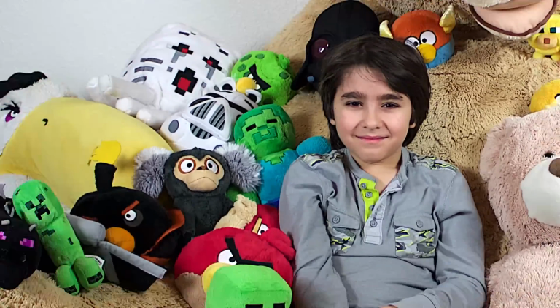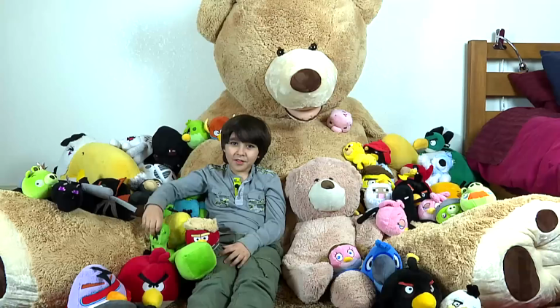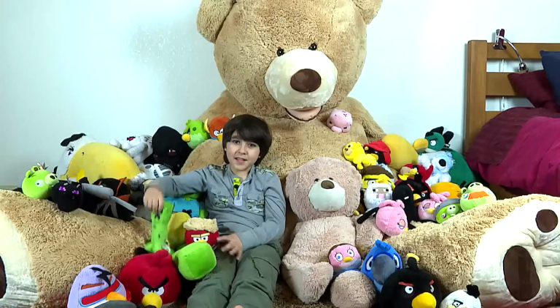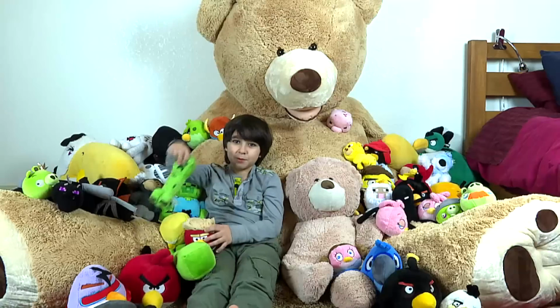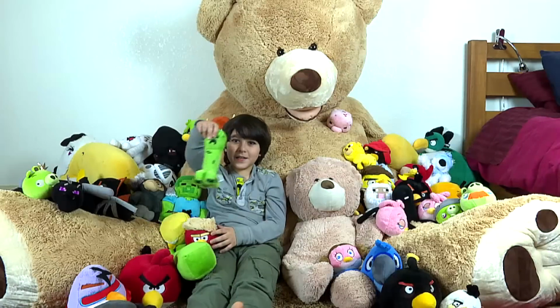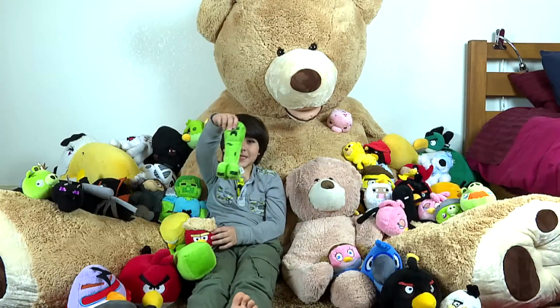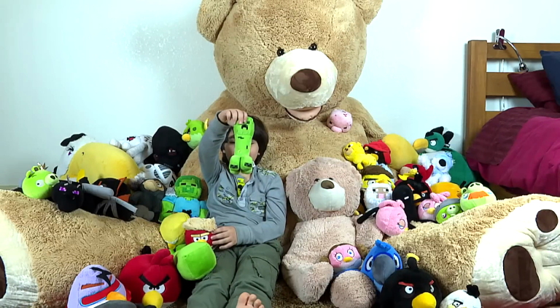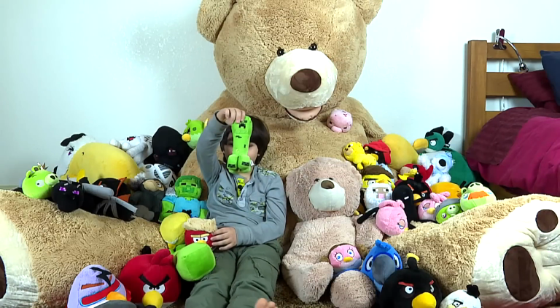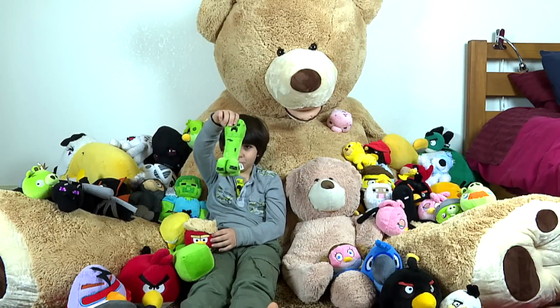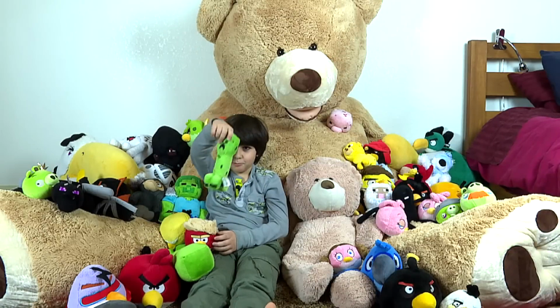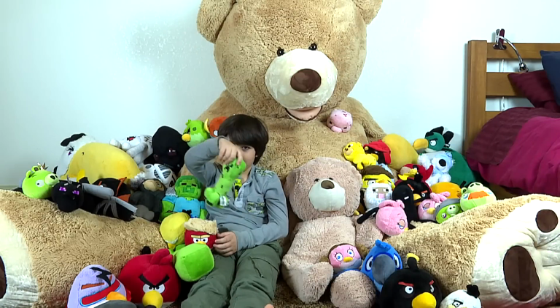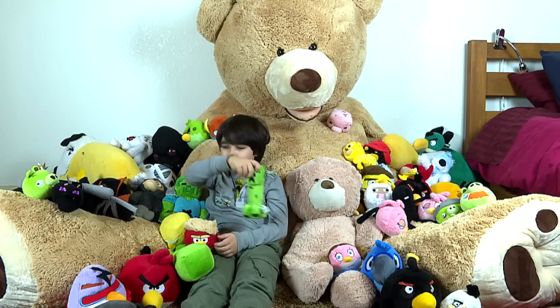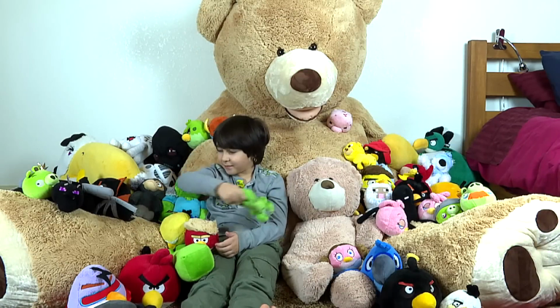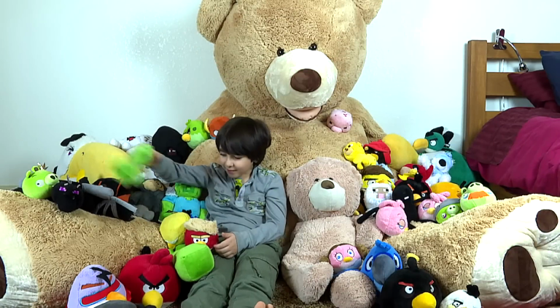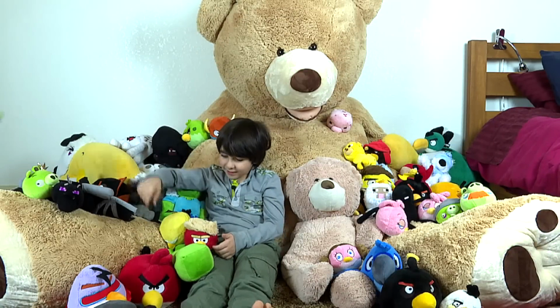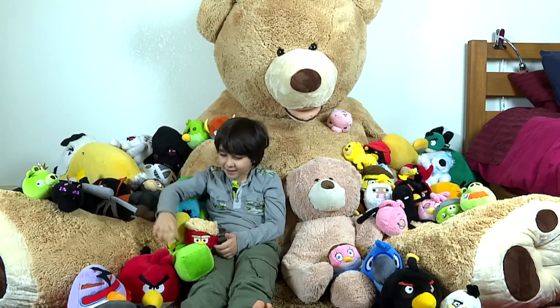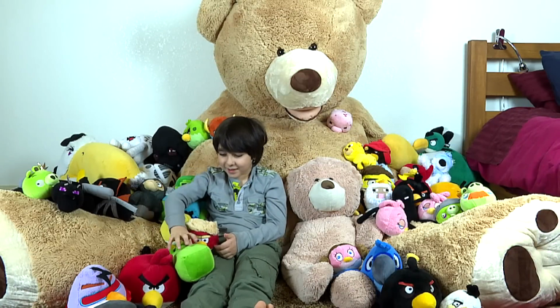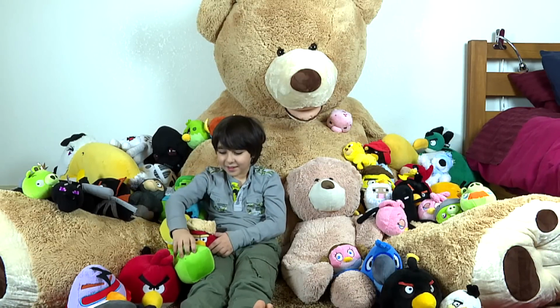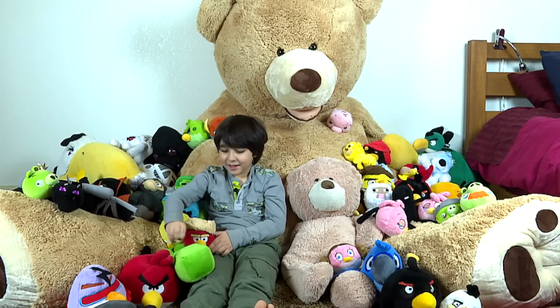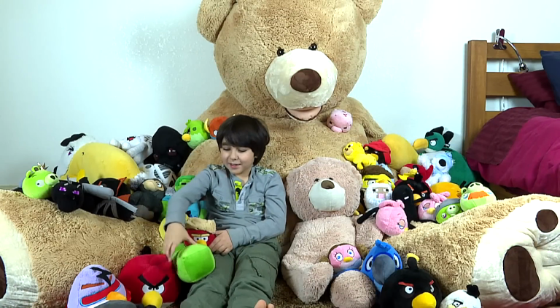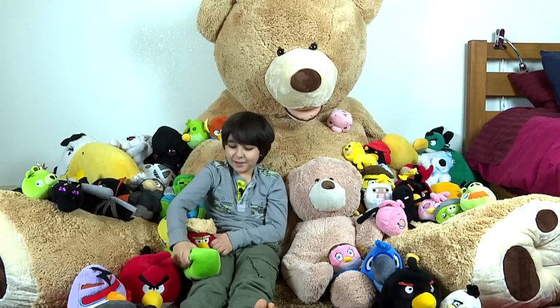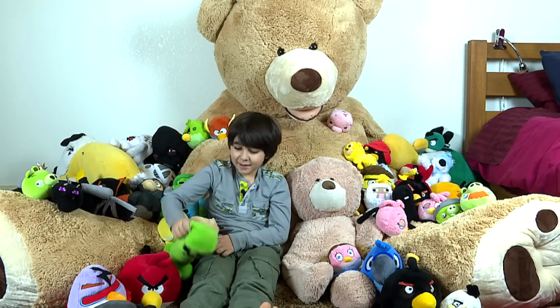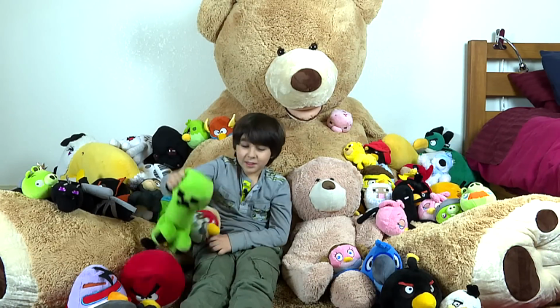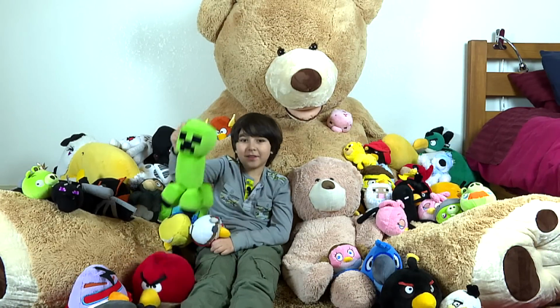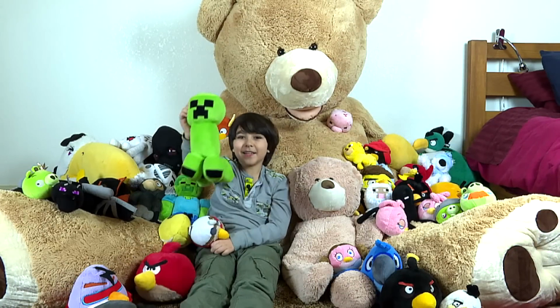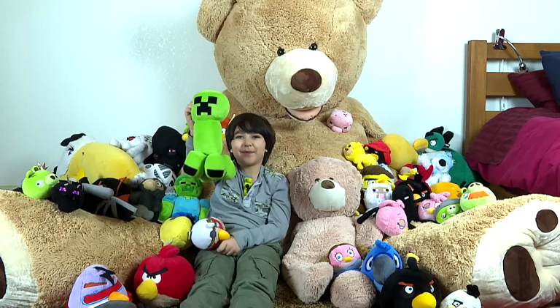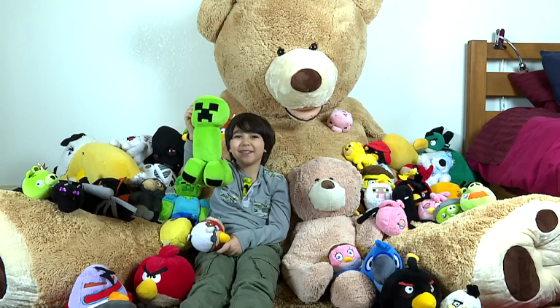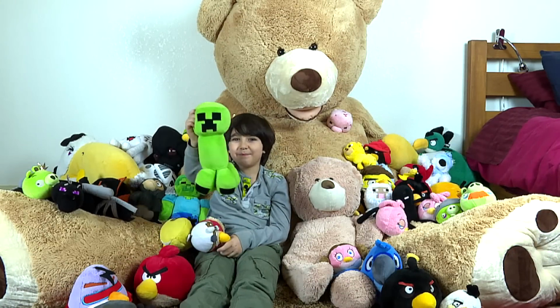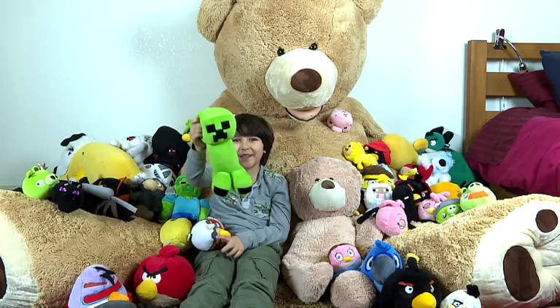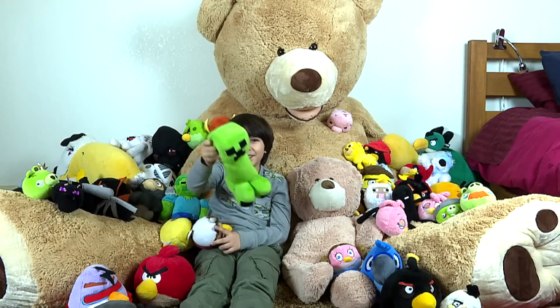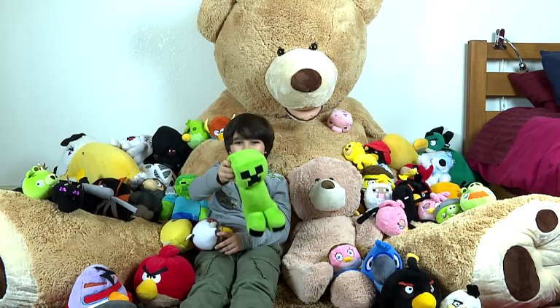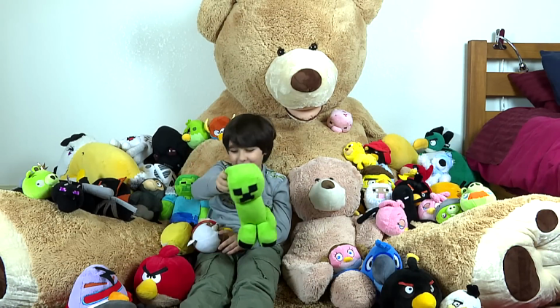This one is Small Creeper. This one is Big Creeper.